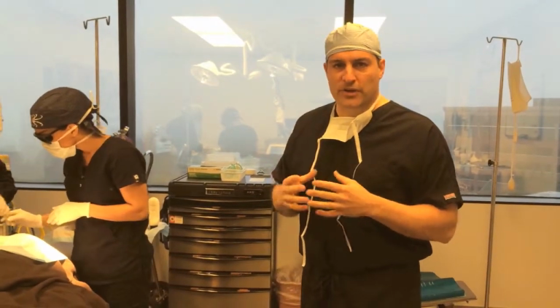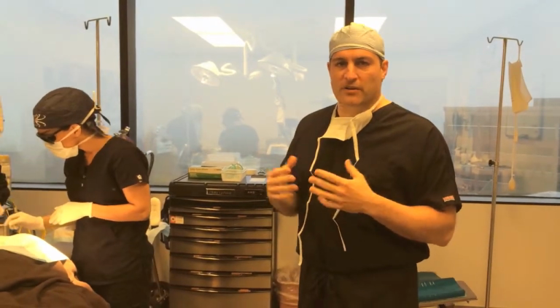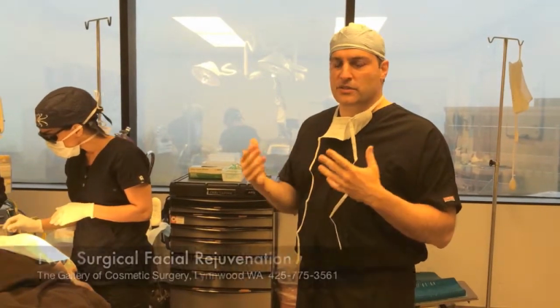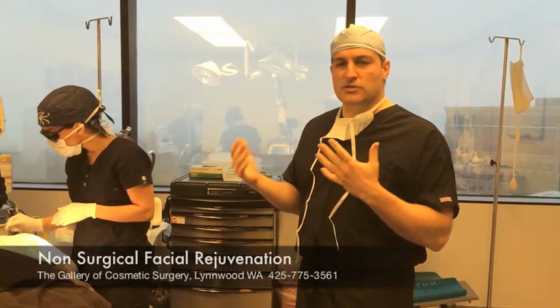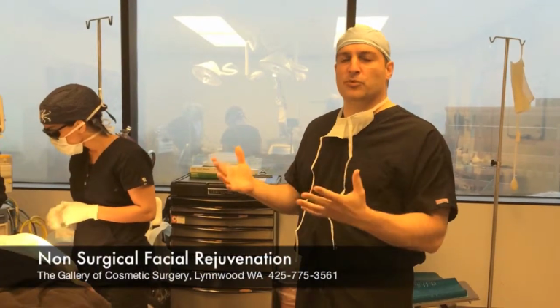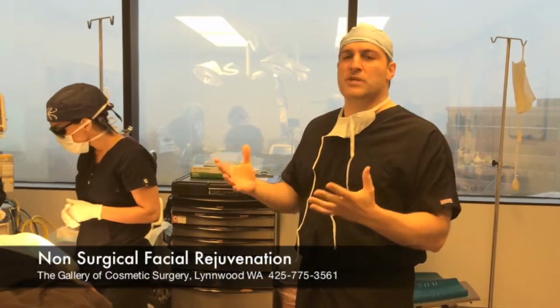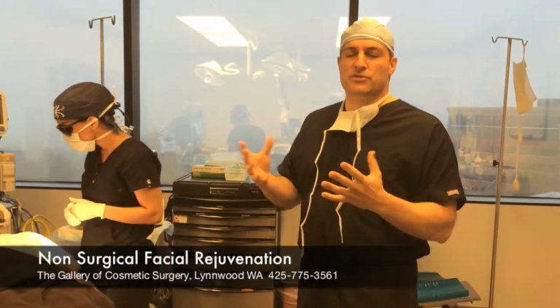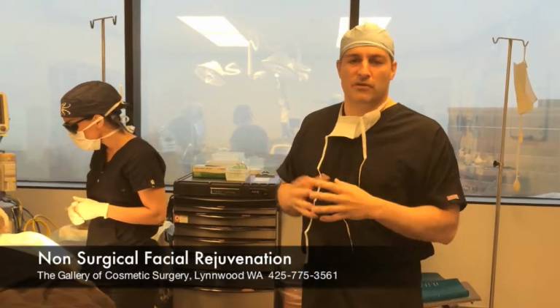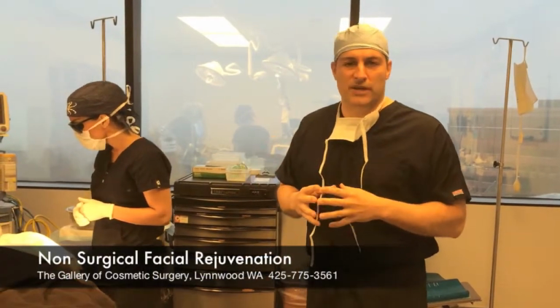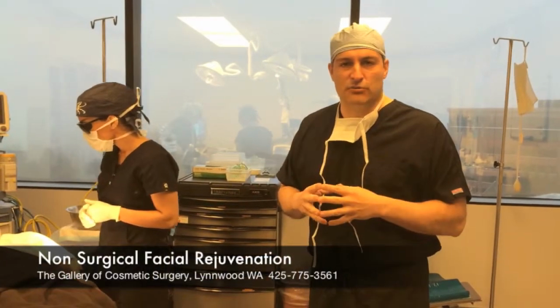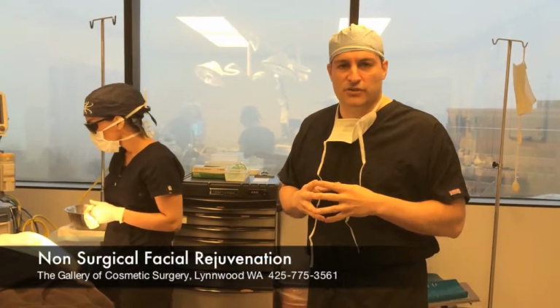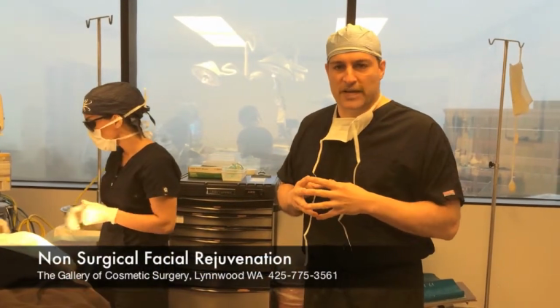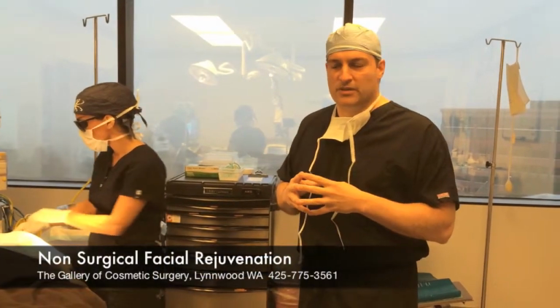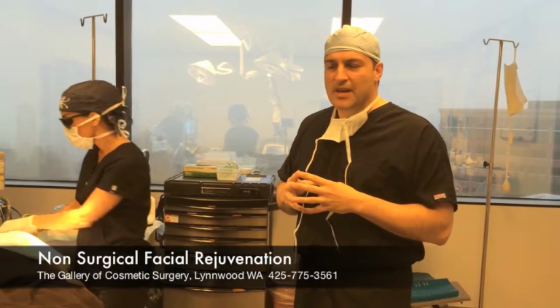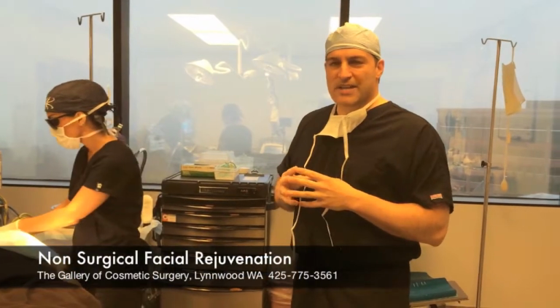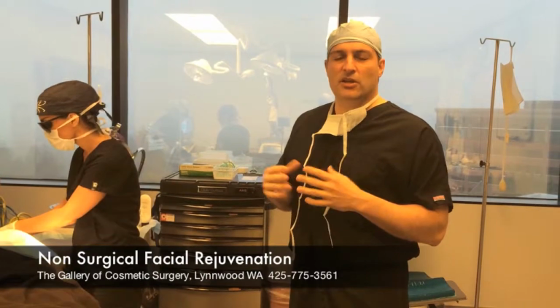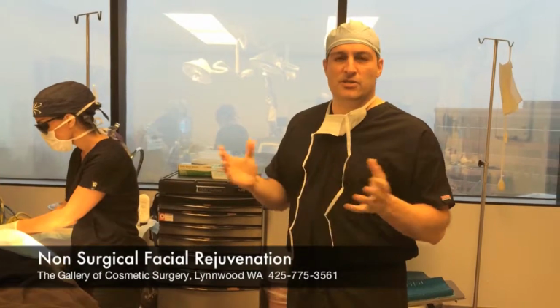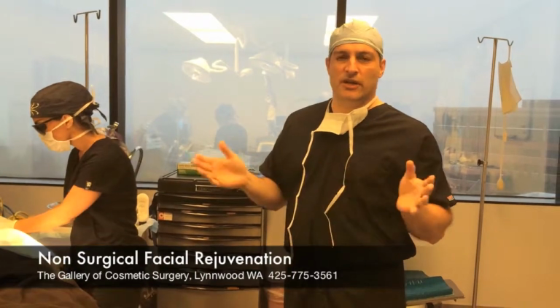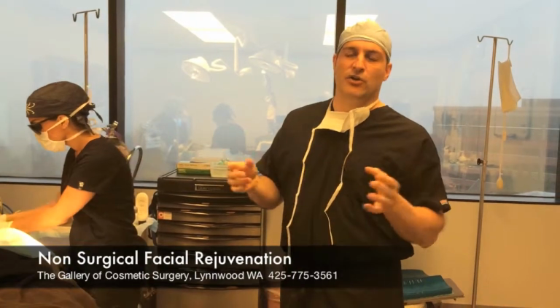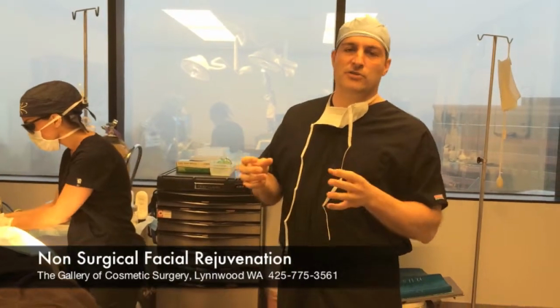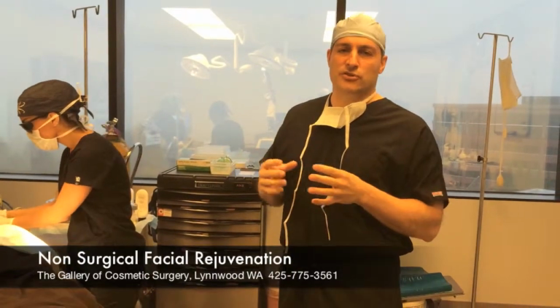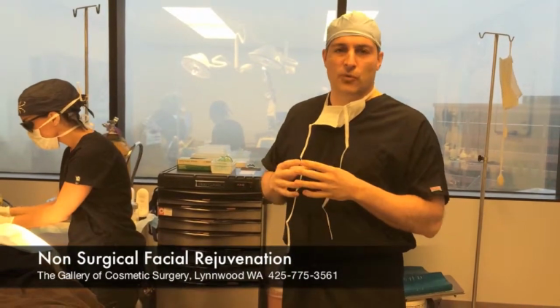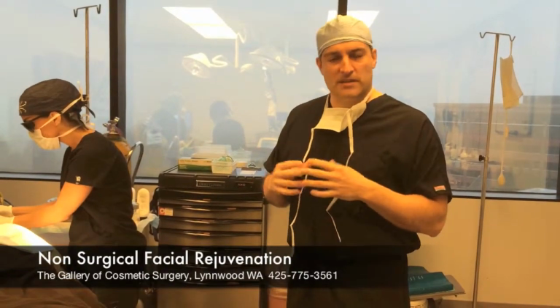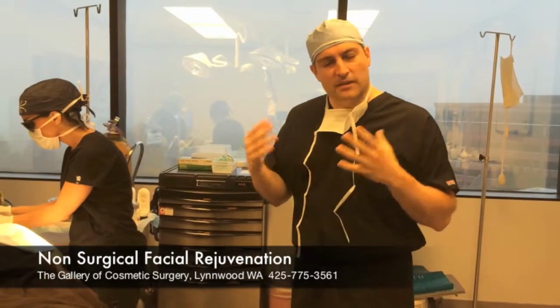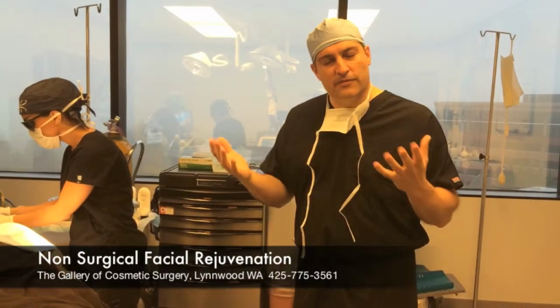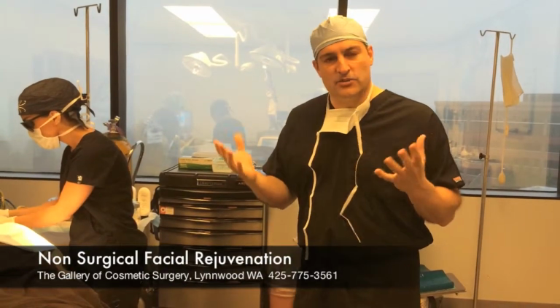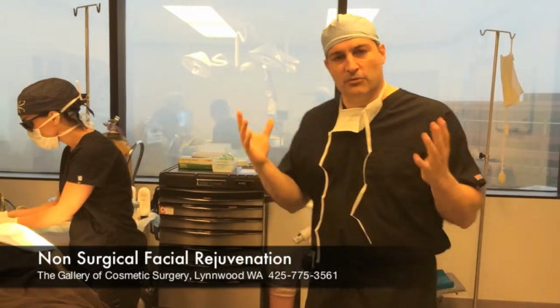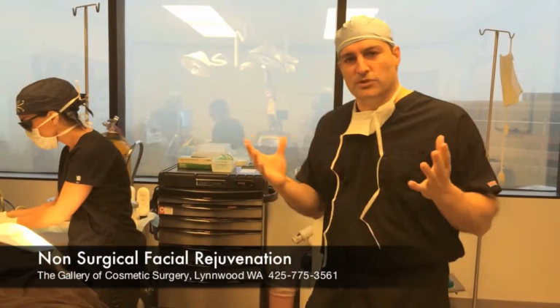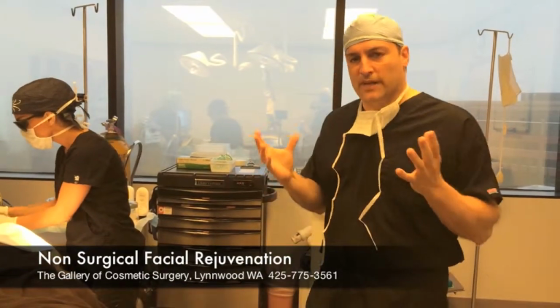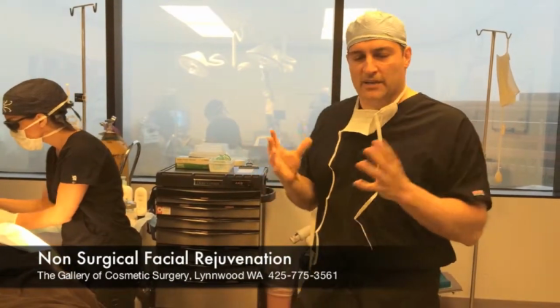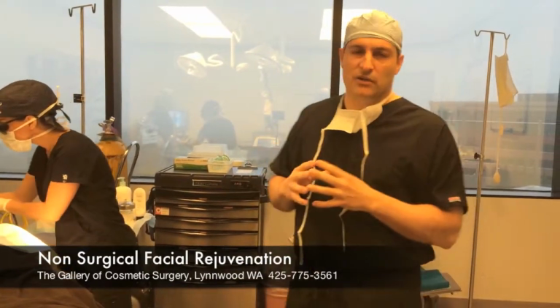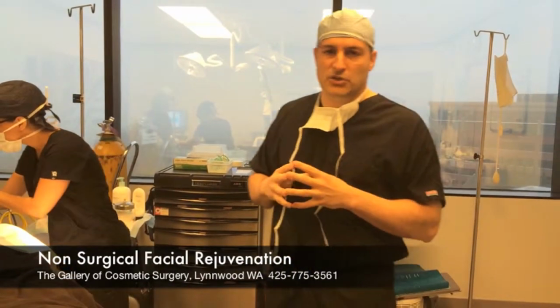We're here to do some procedures on facial rejuvenation, basically concentrated on non-surgical ways to facially rejuvenate an individual.